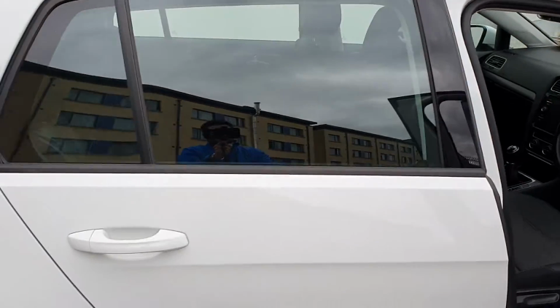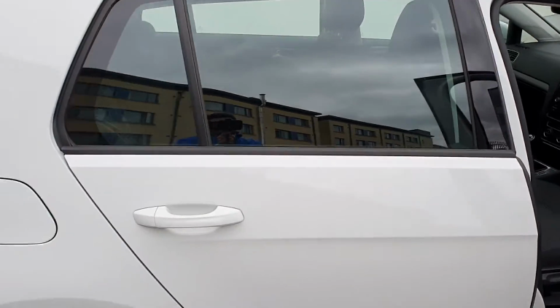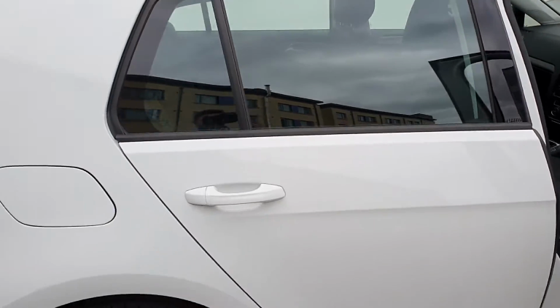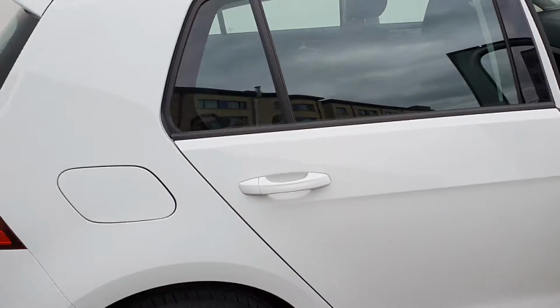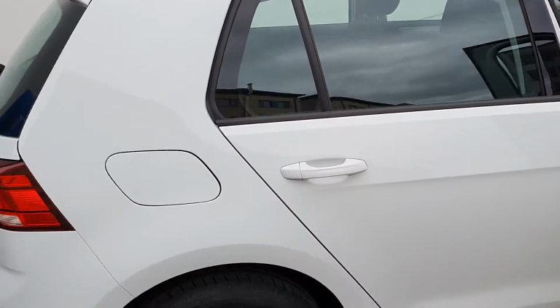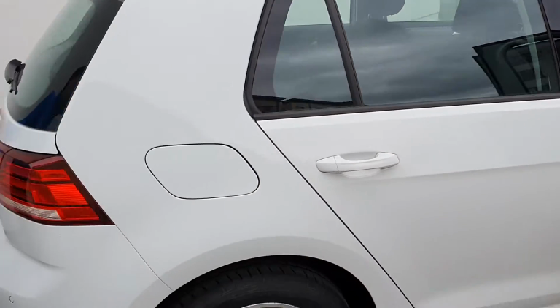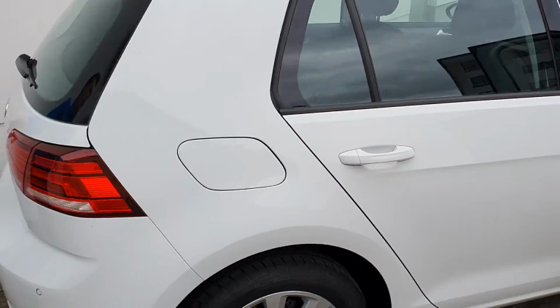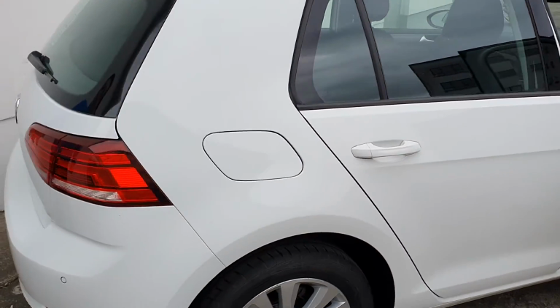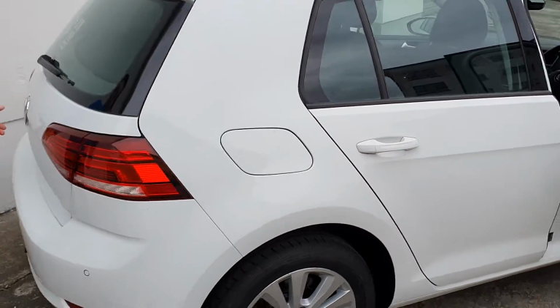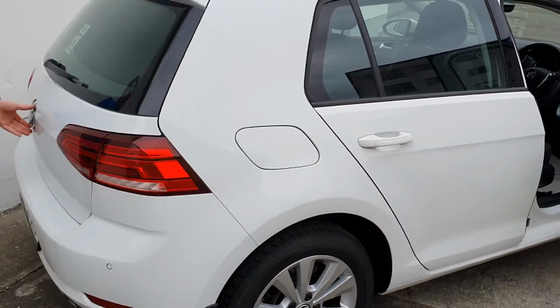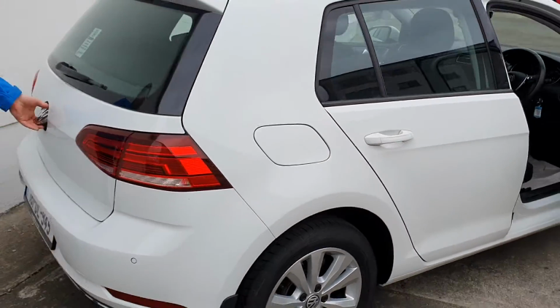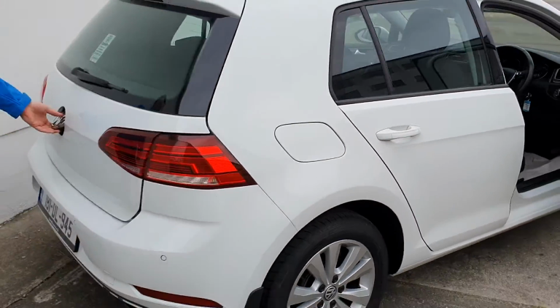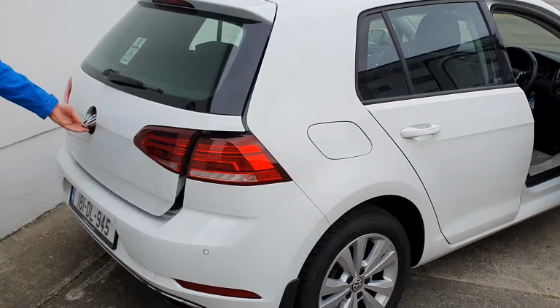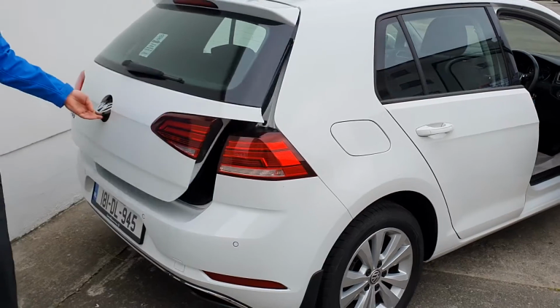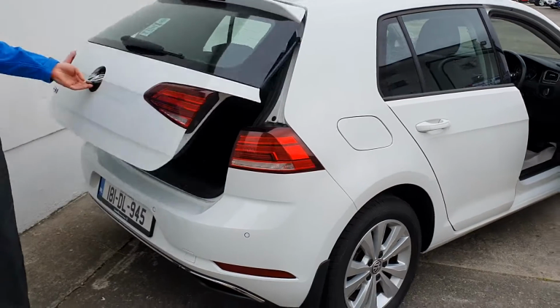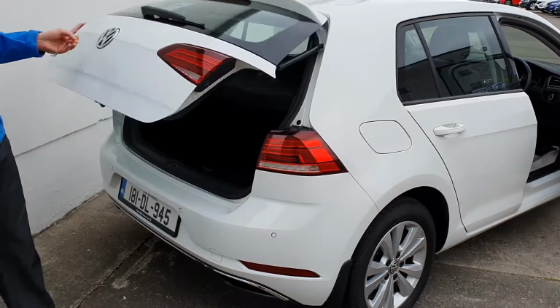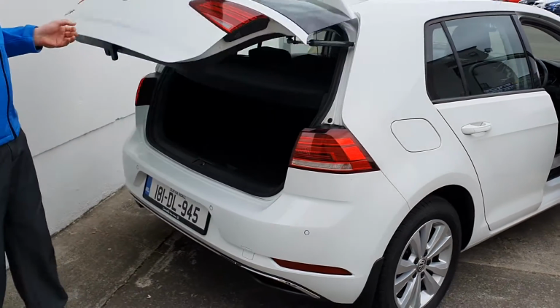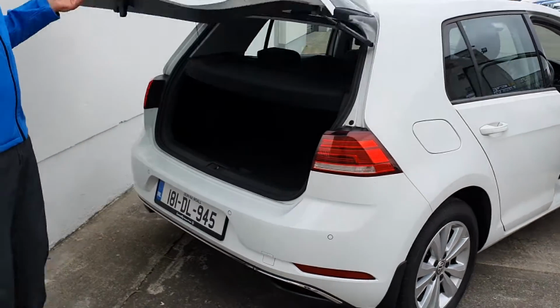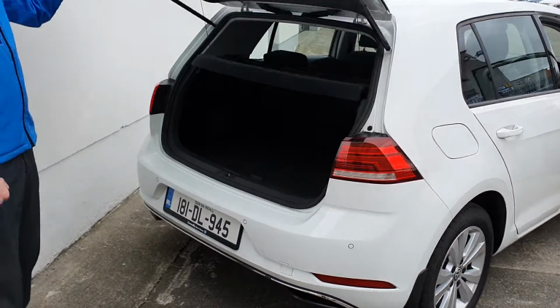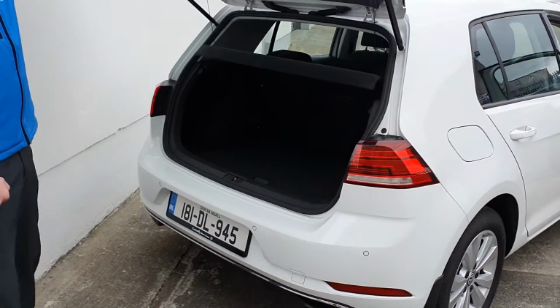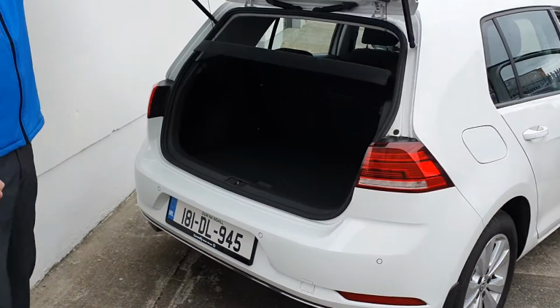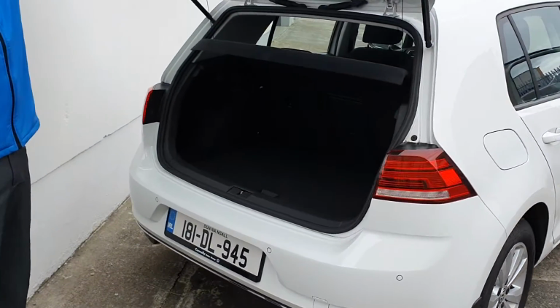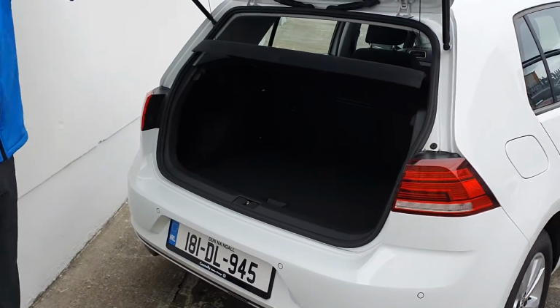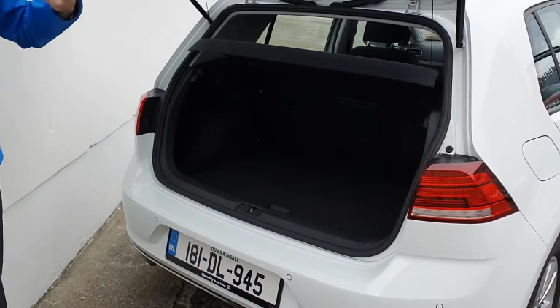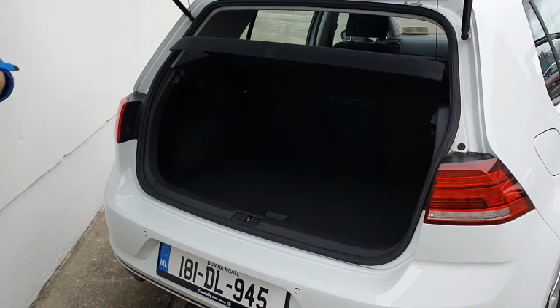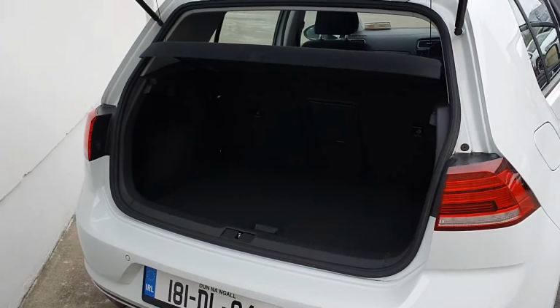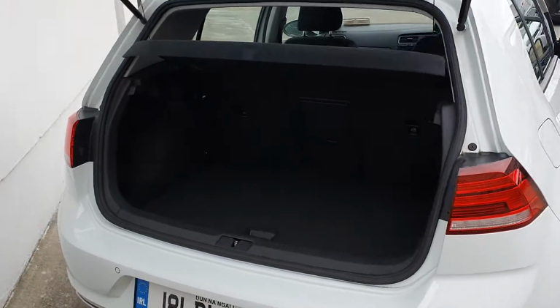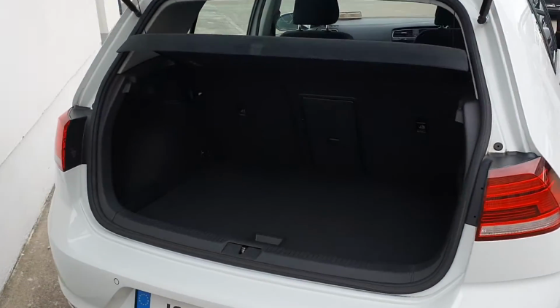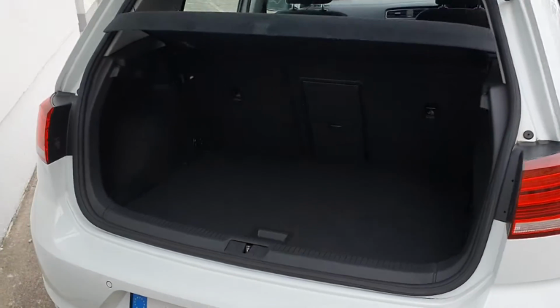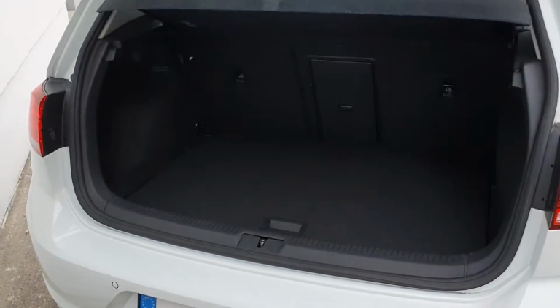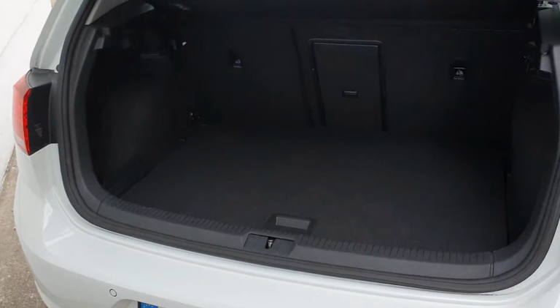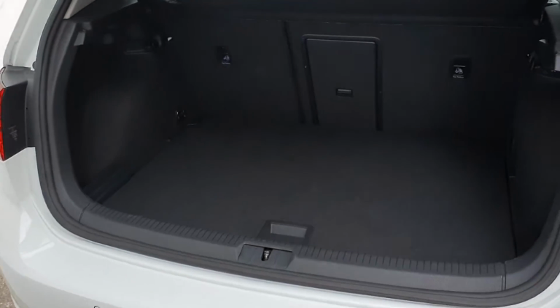Coming to the rear of the vehicle now, it has a very spacious boot with fold-down rear seats.